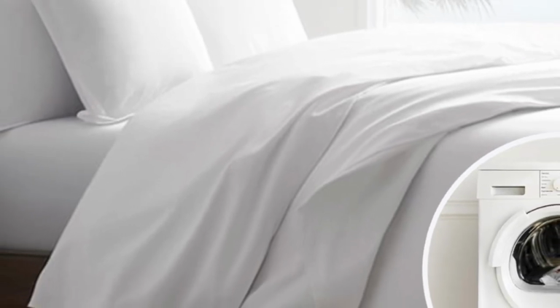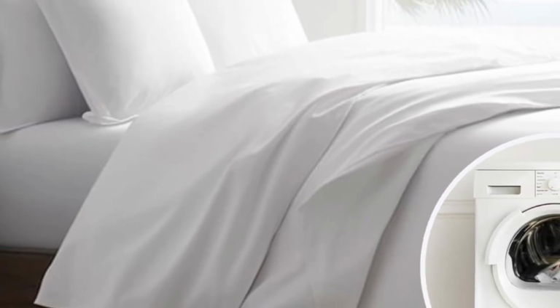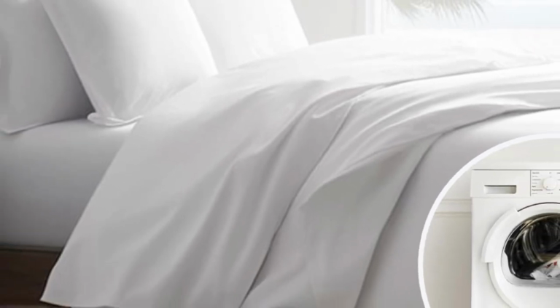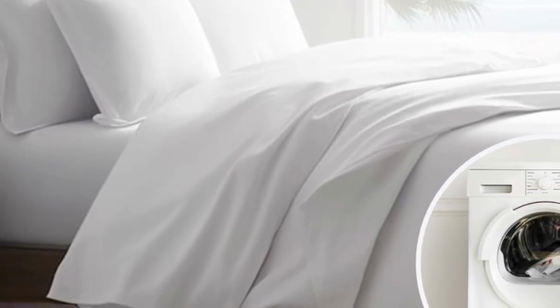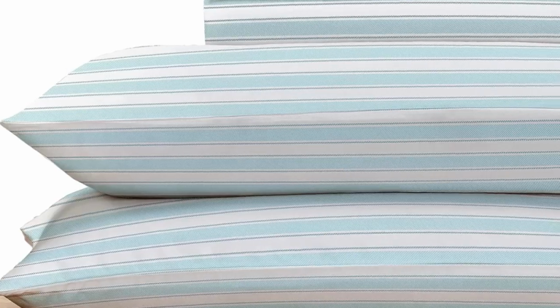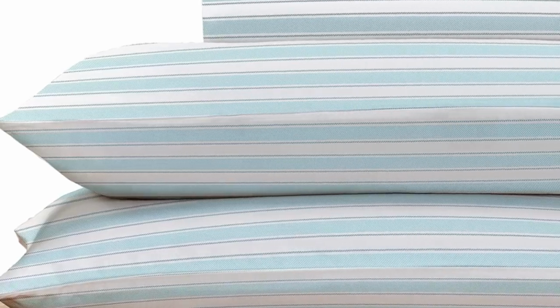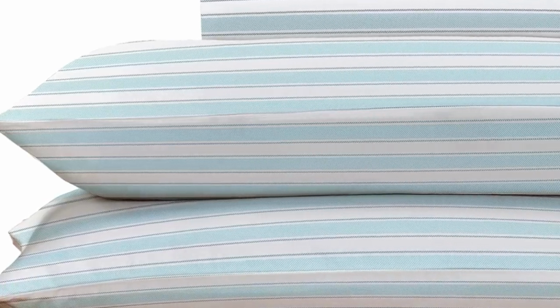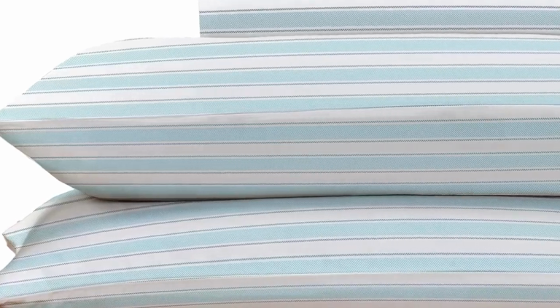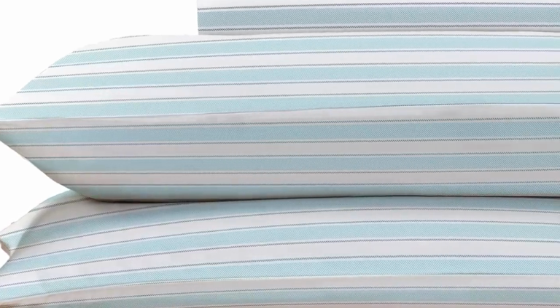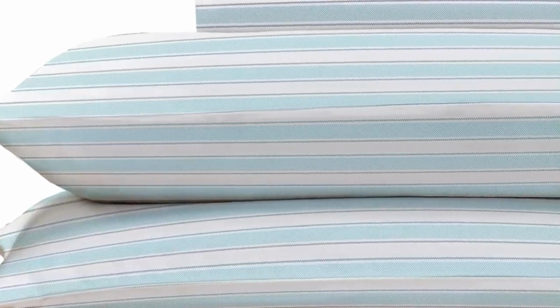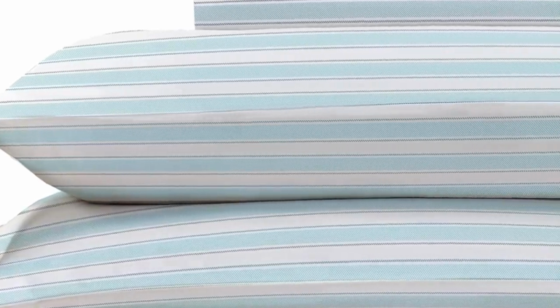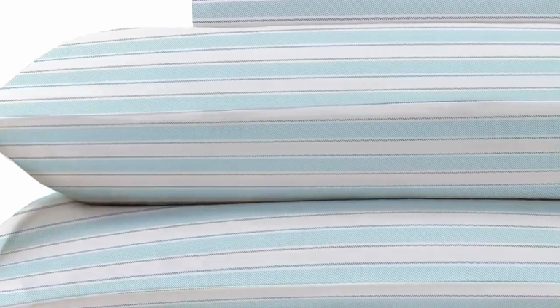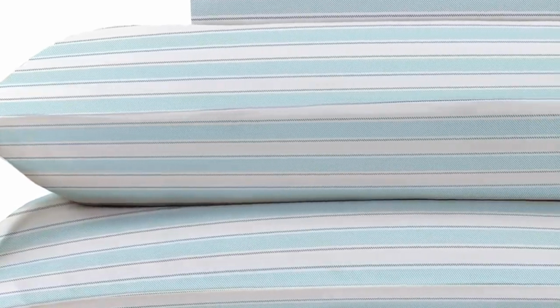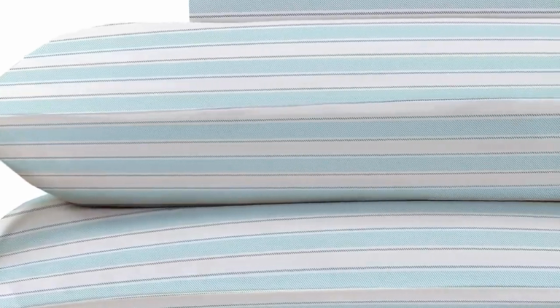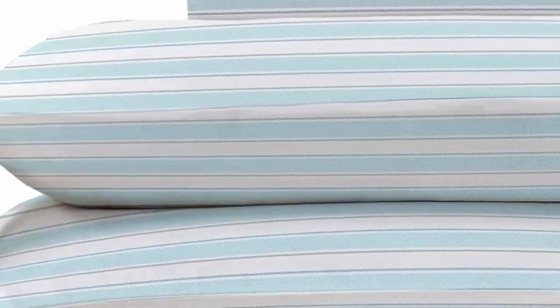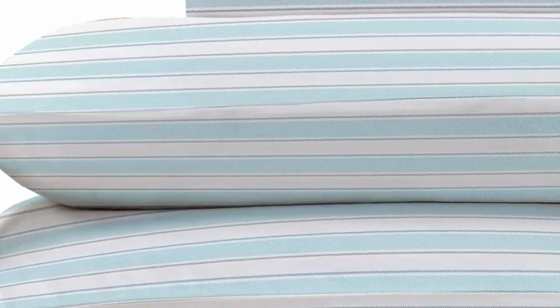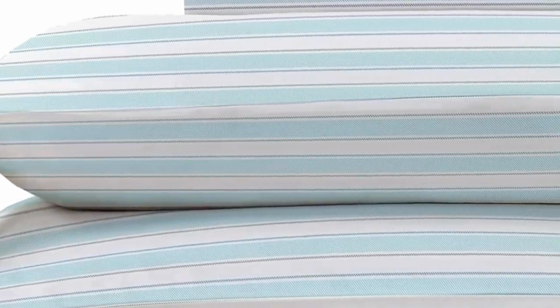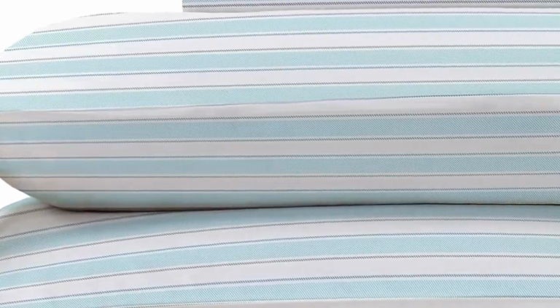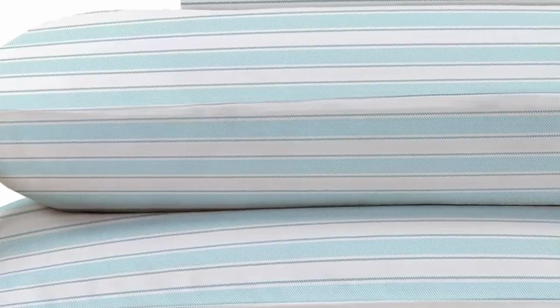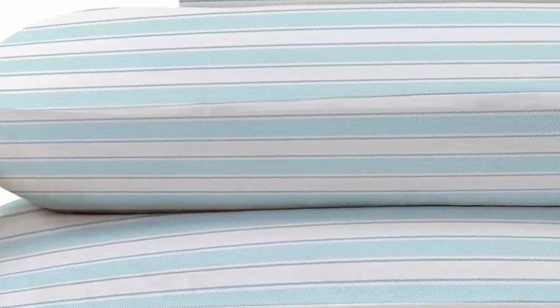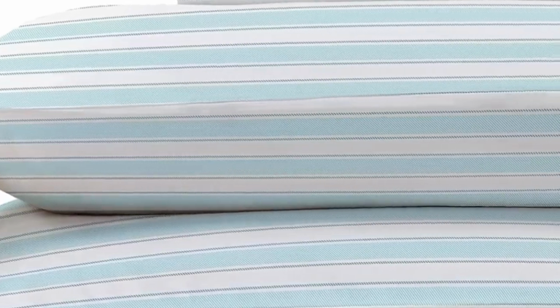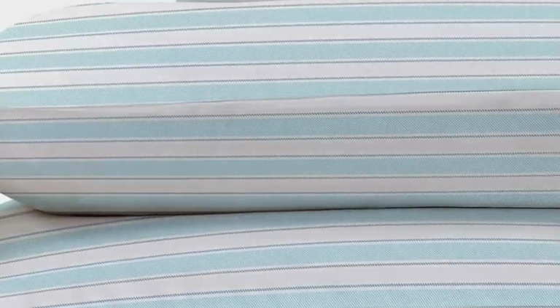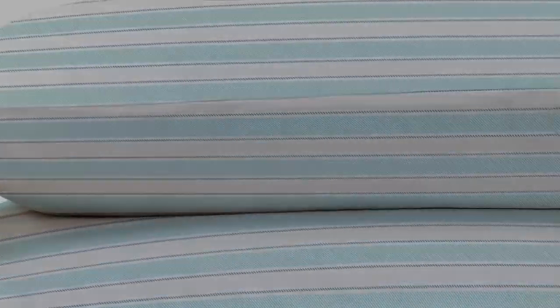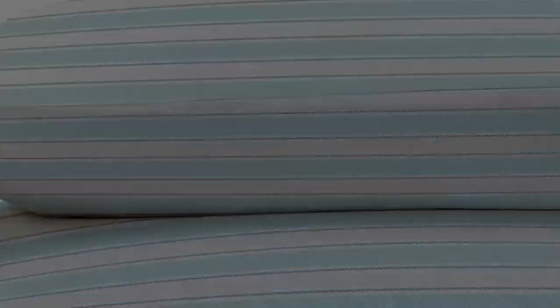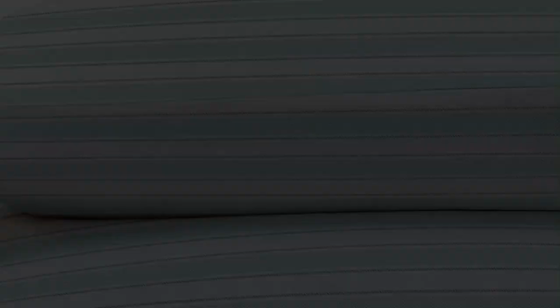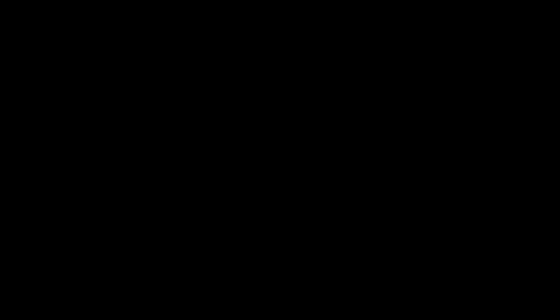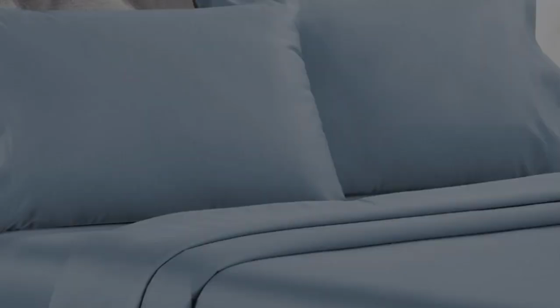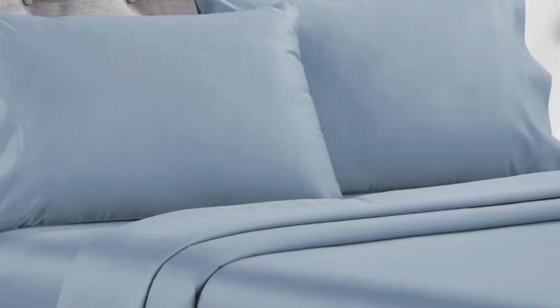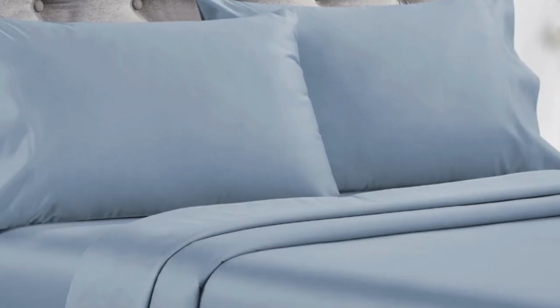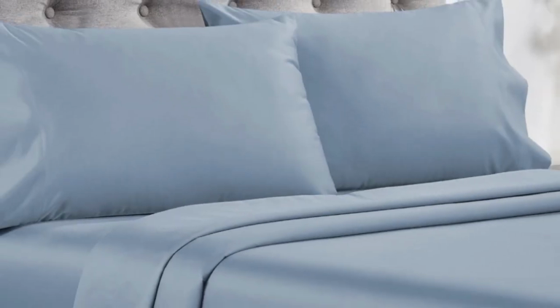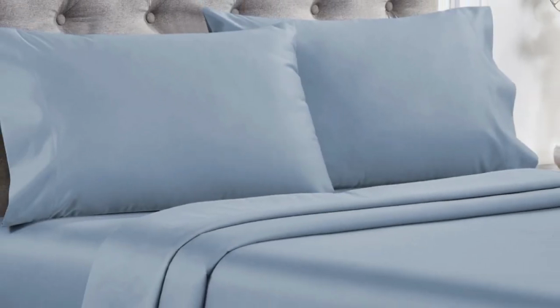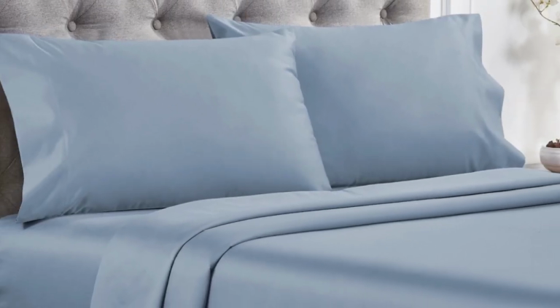They're available in a variety of sizes, colors, and patterns, so you can buy several sets to outfit every room in your home.